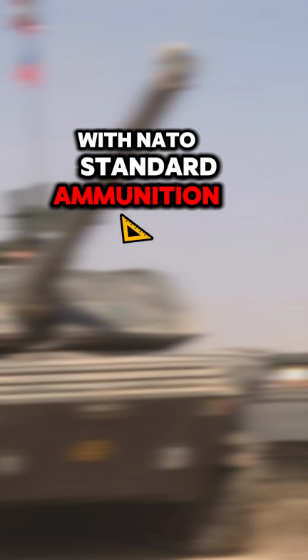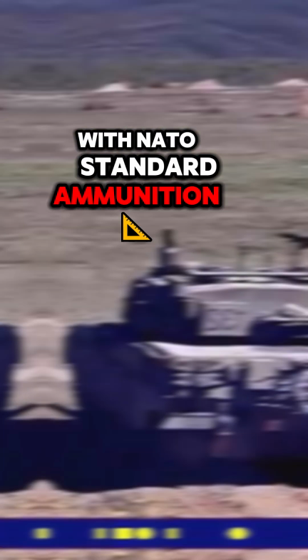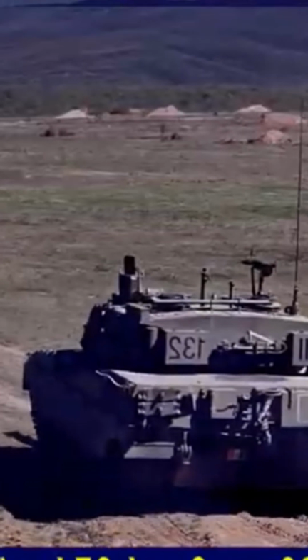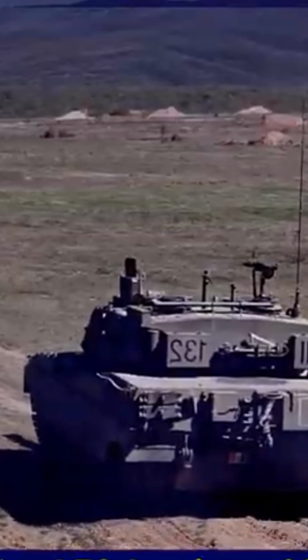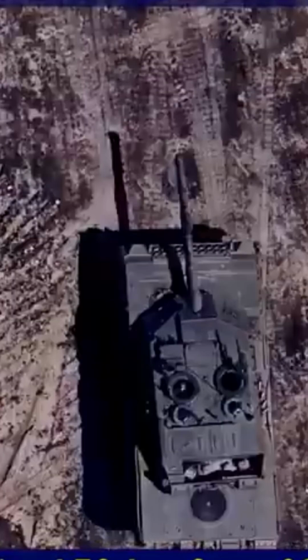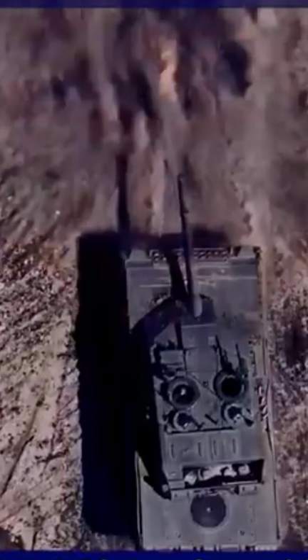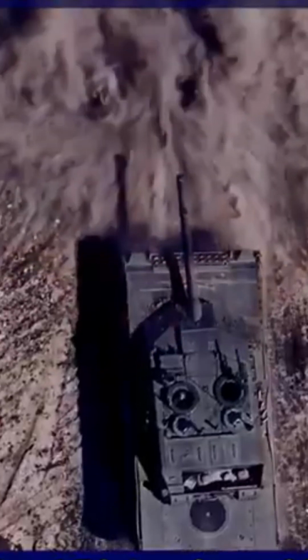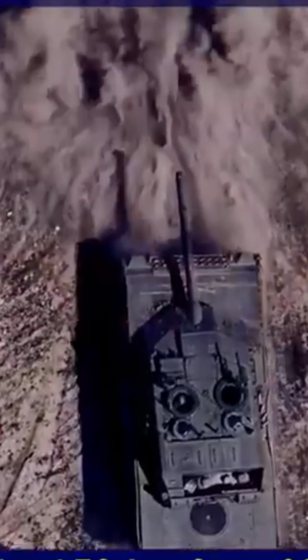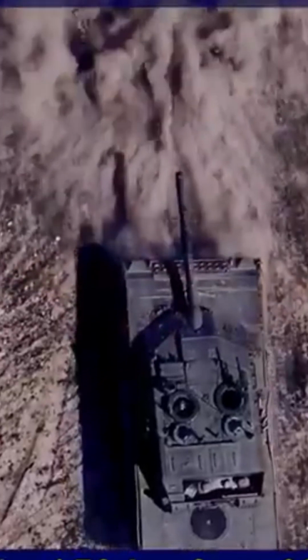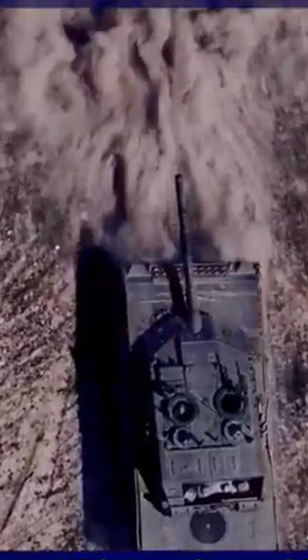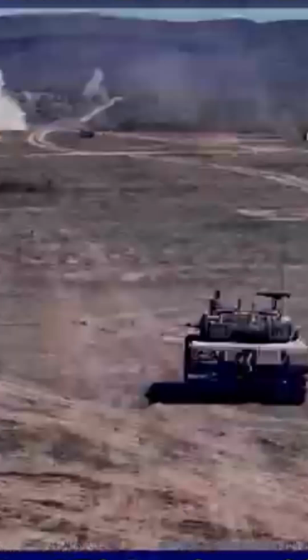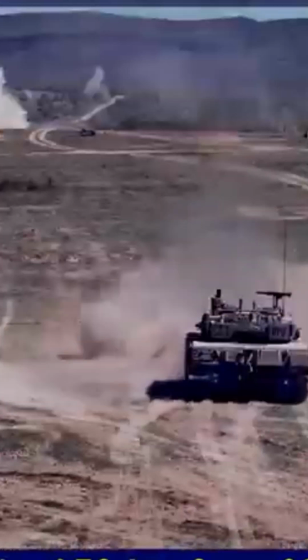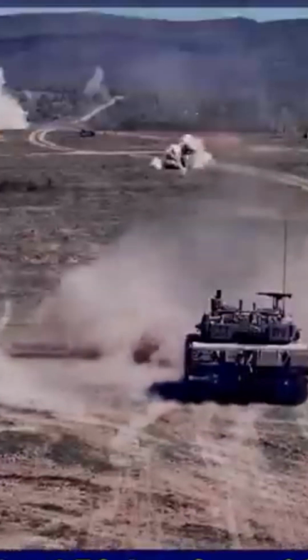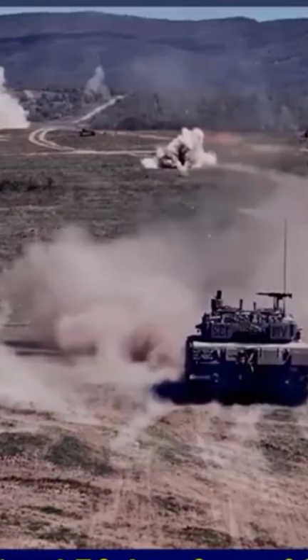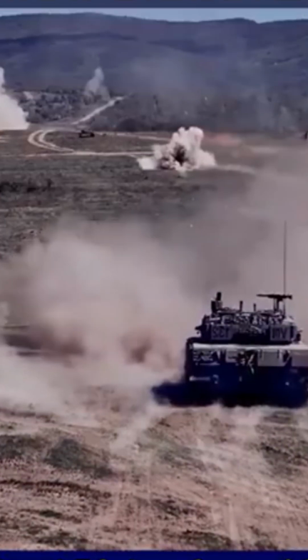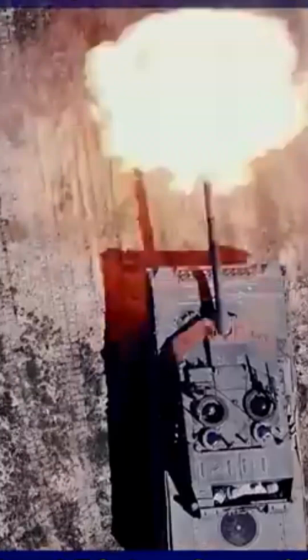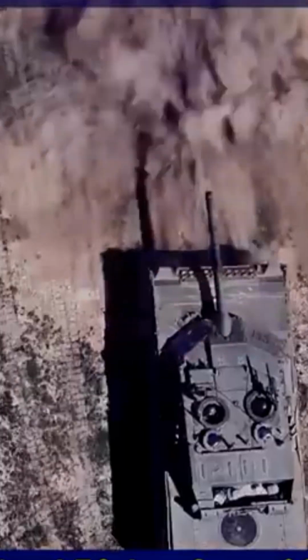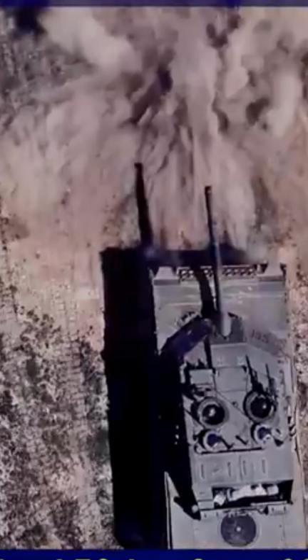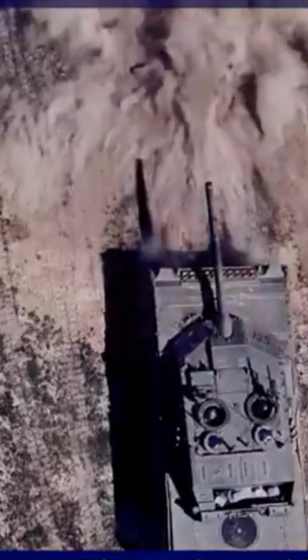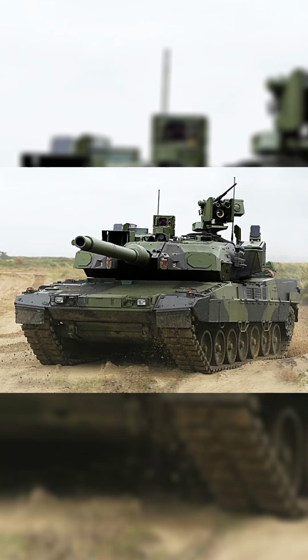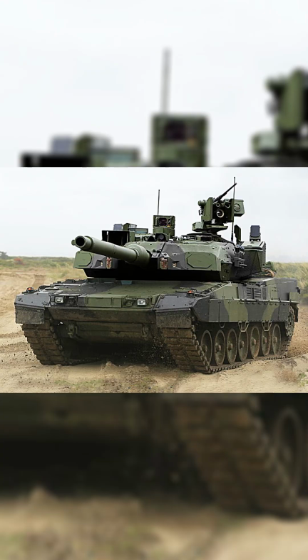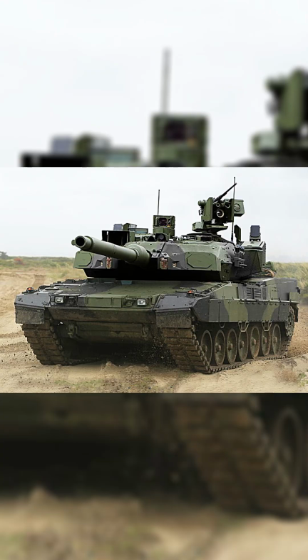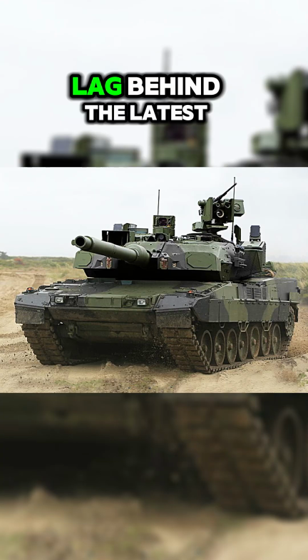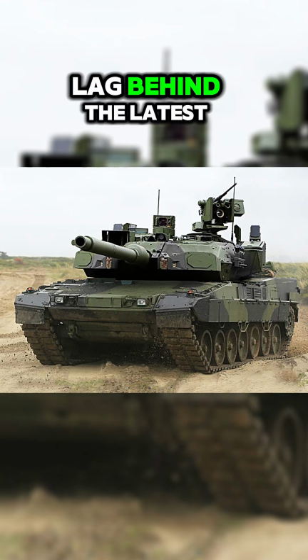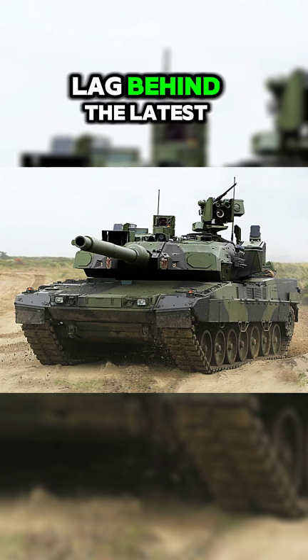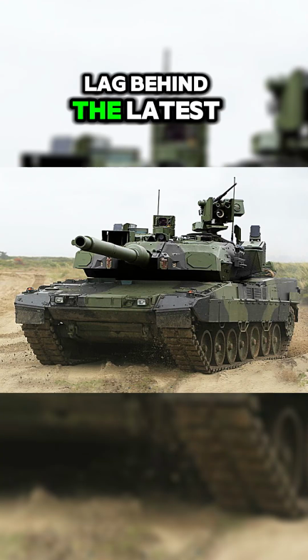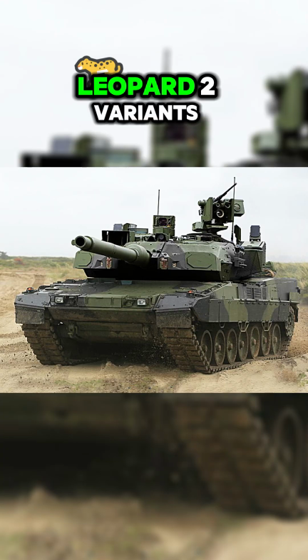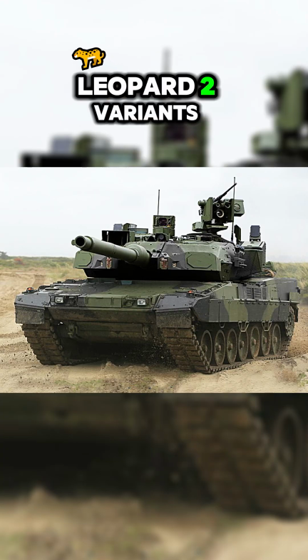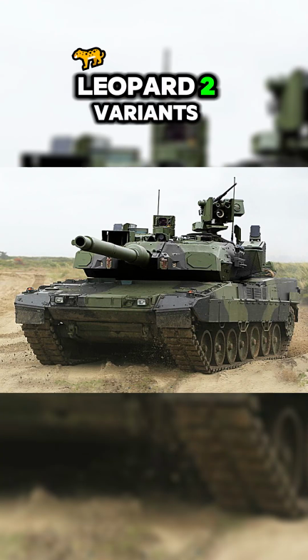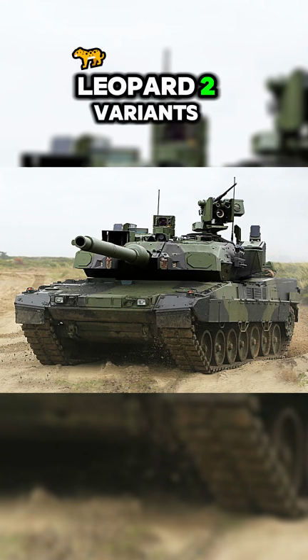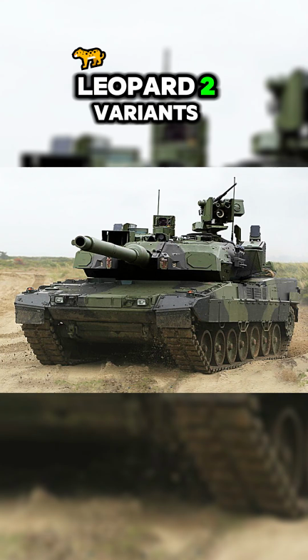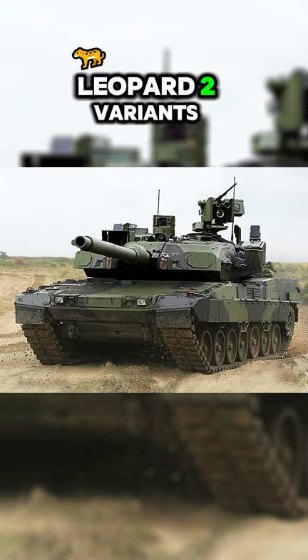However, its fire control systems, while effective, lag behind the latest Leopard 2 variants.